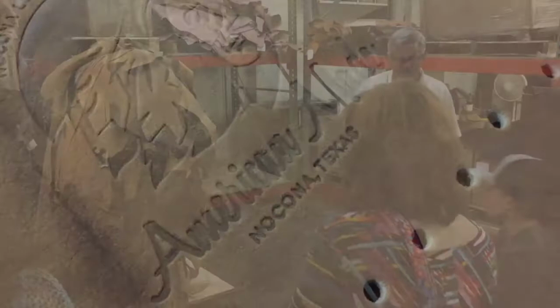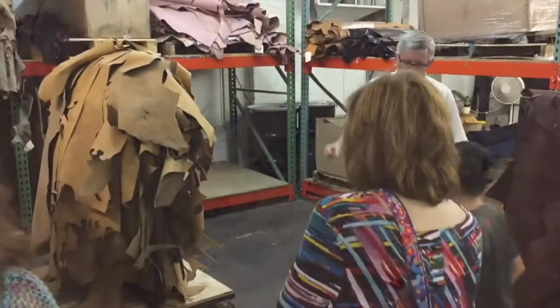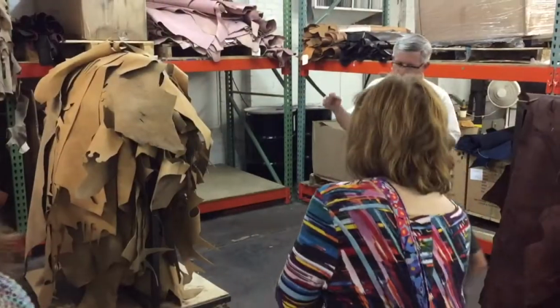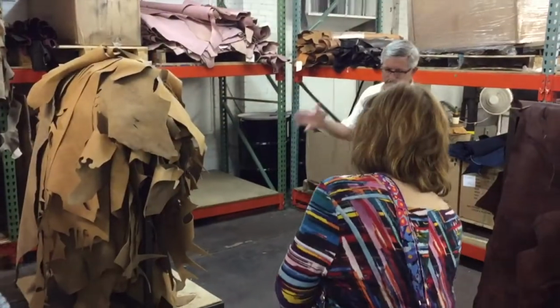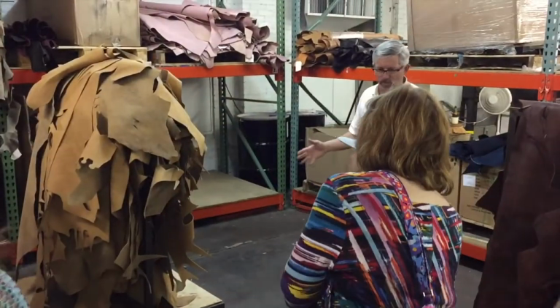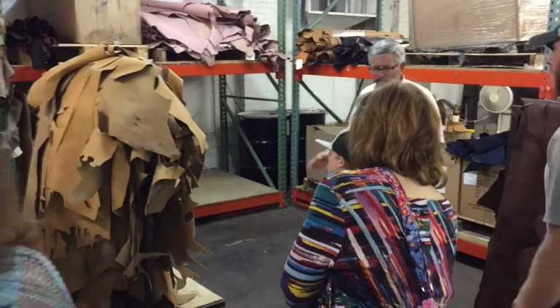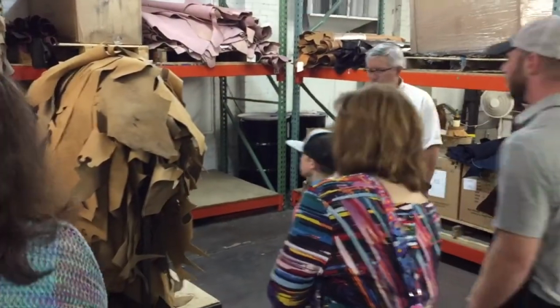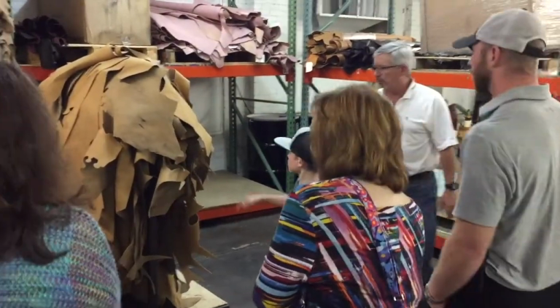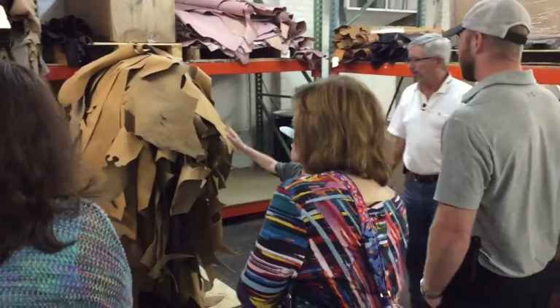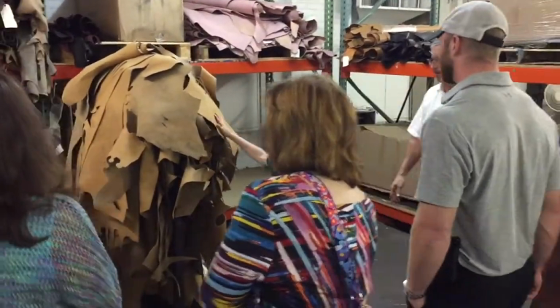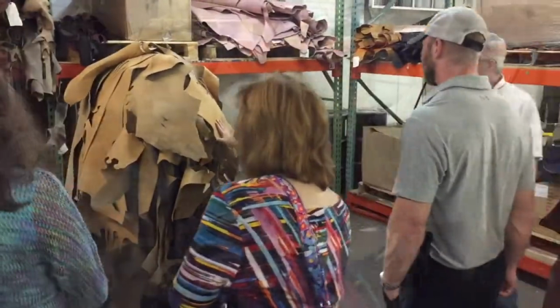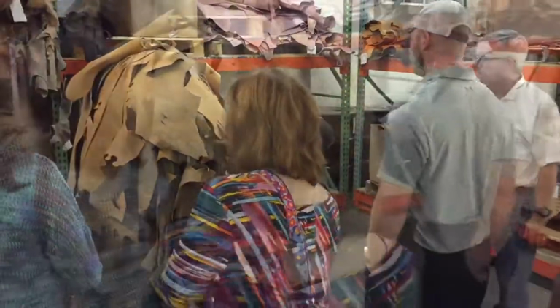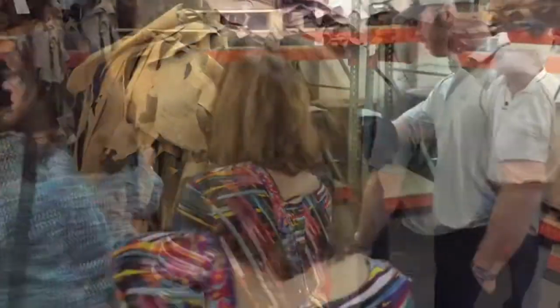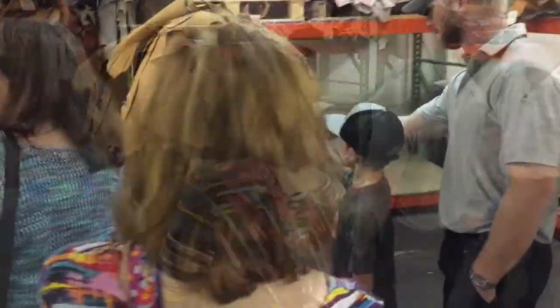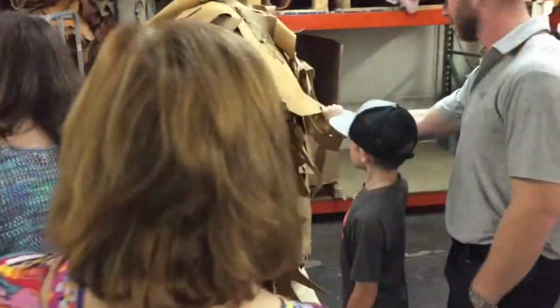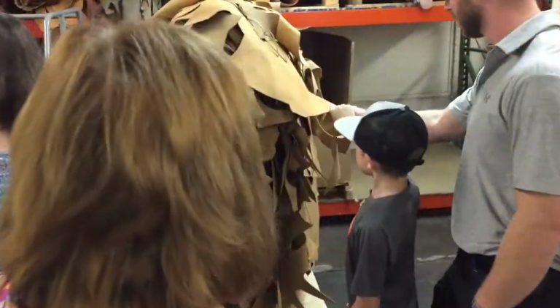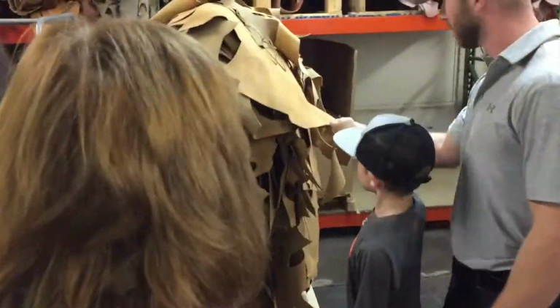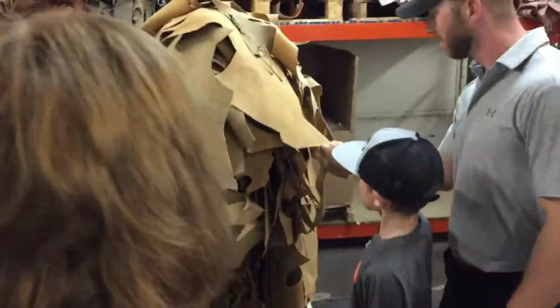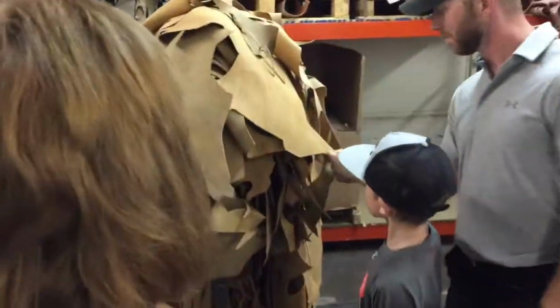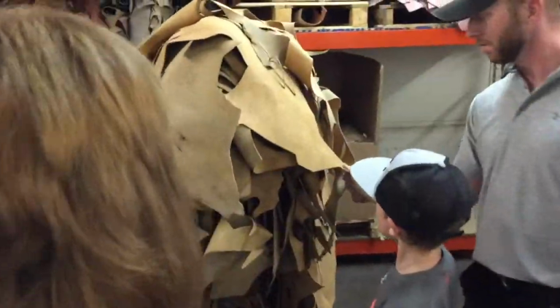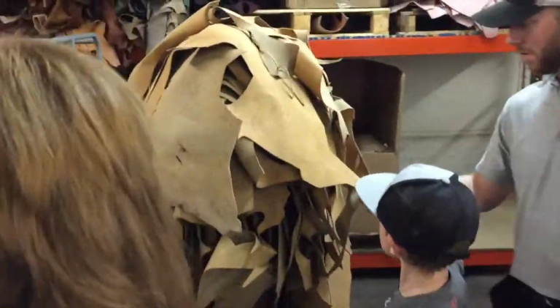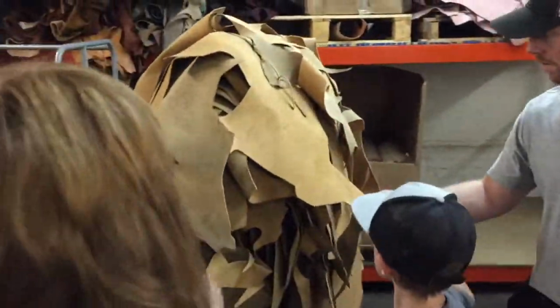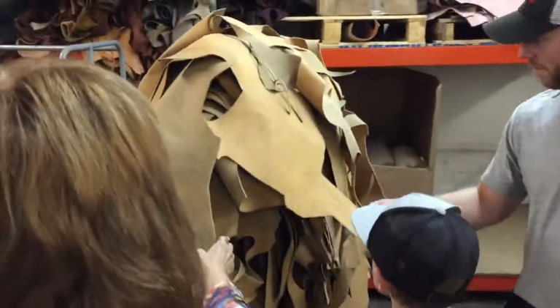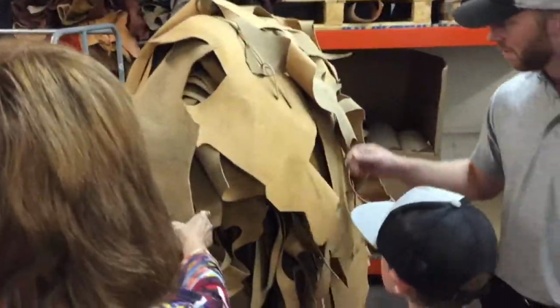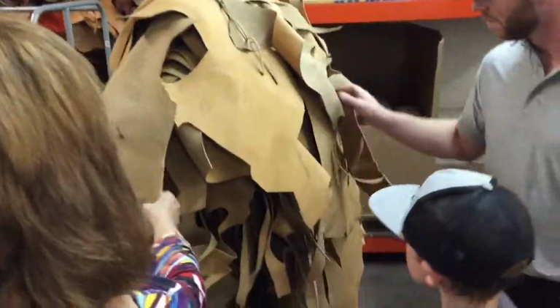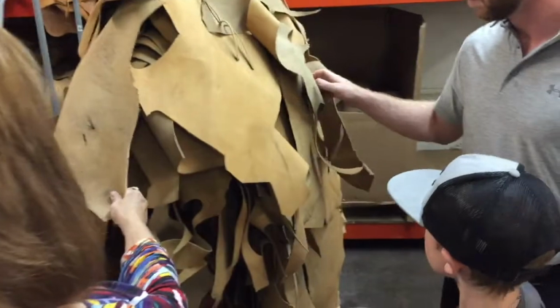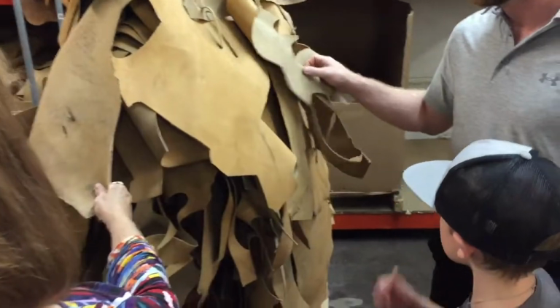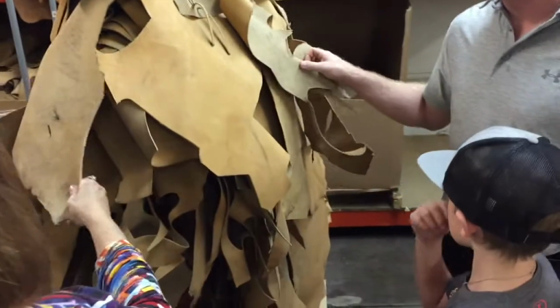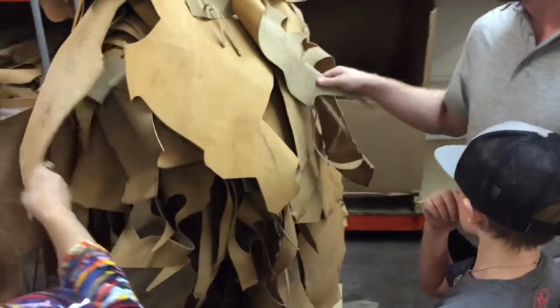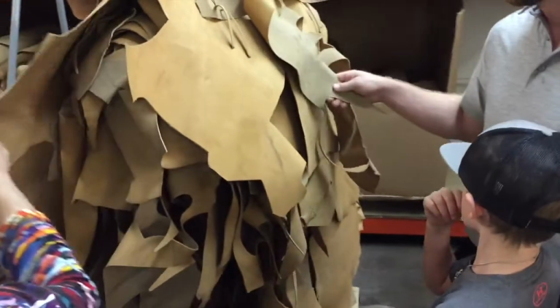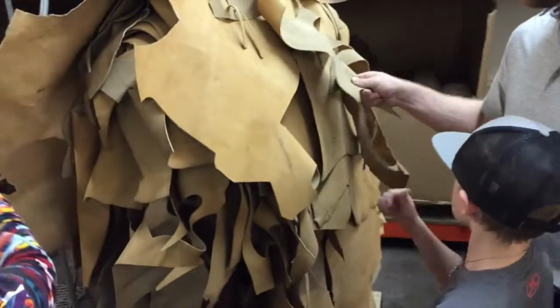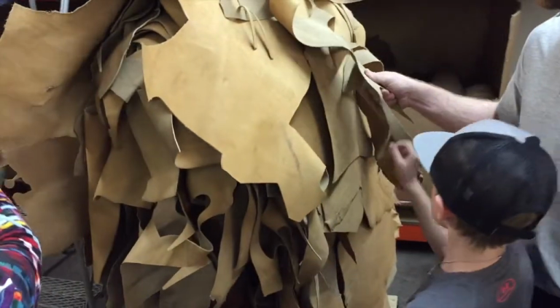This is 'oh give me a home where the buffalo roam' — we've been using it about 20 years now. It's kind of a spongy type of leather.